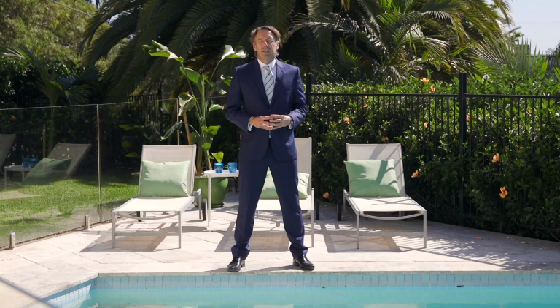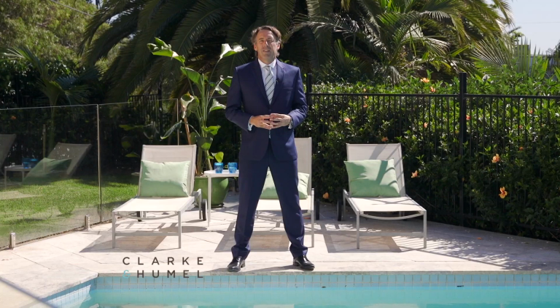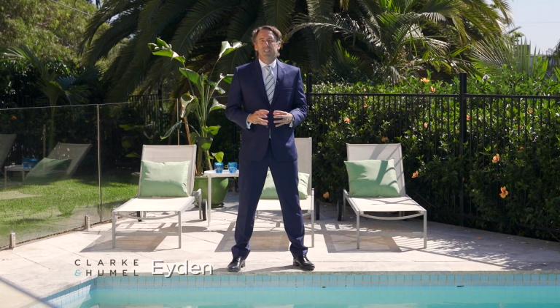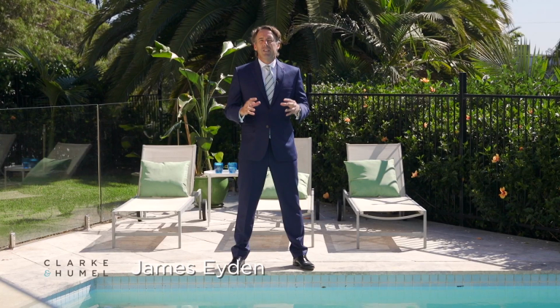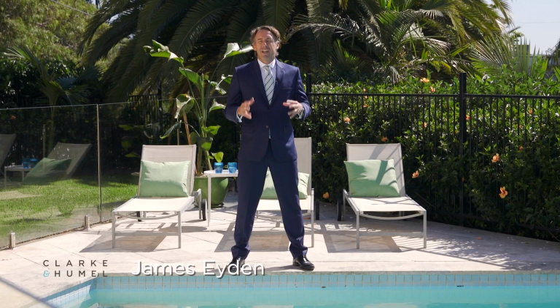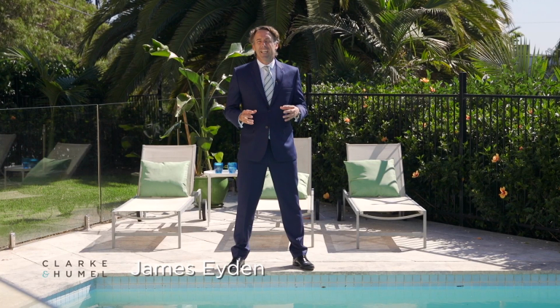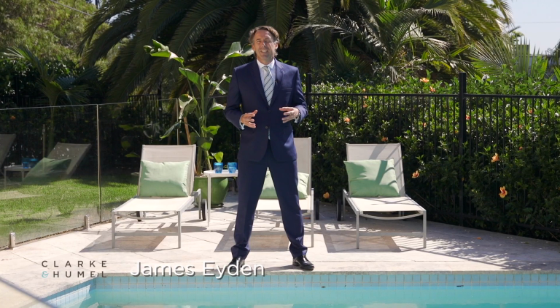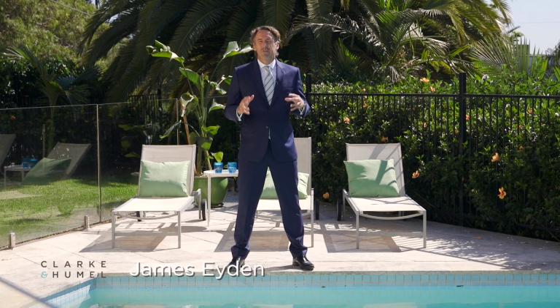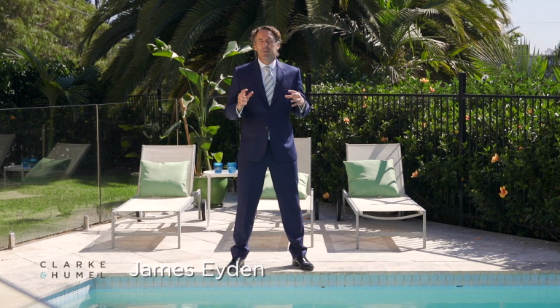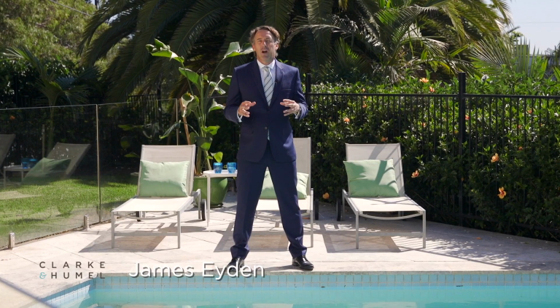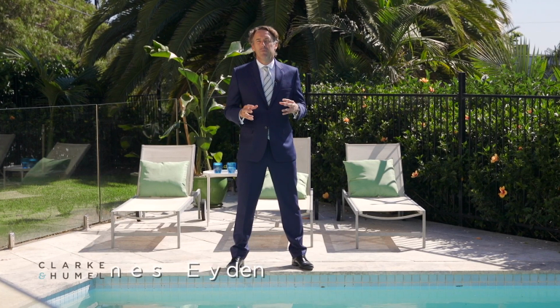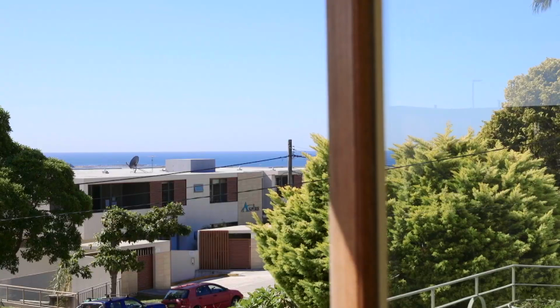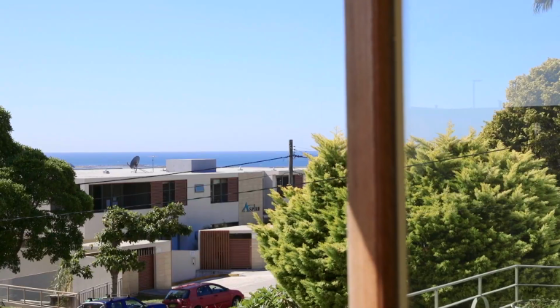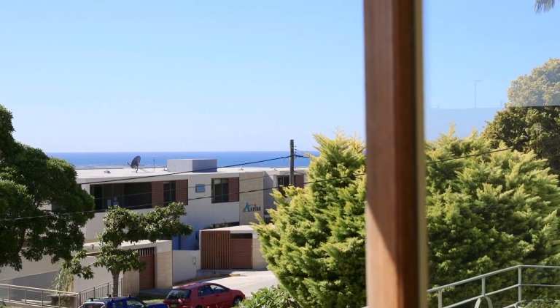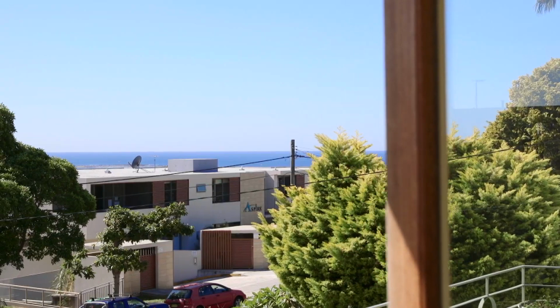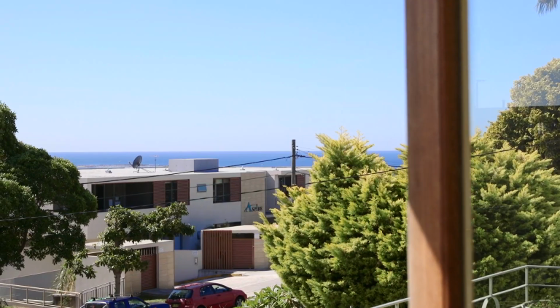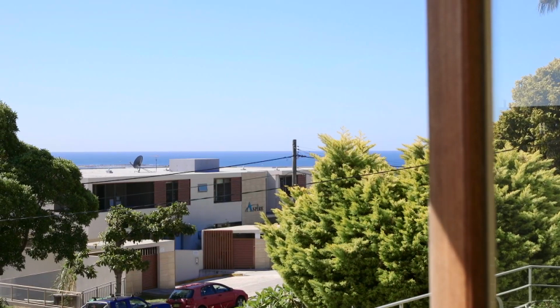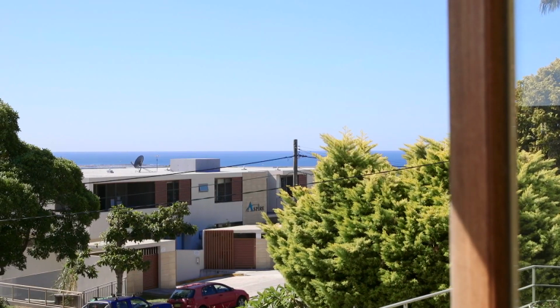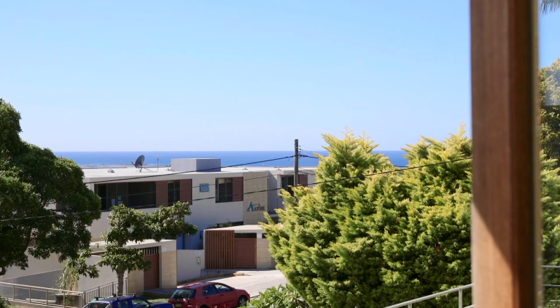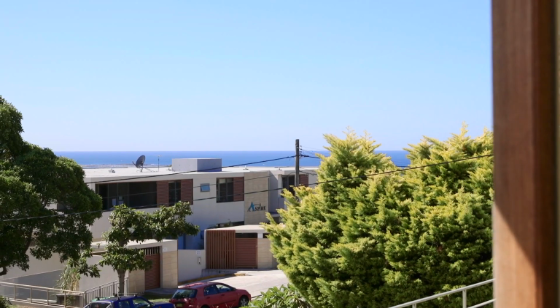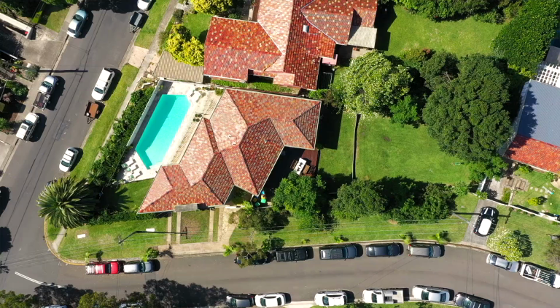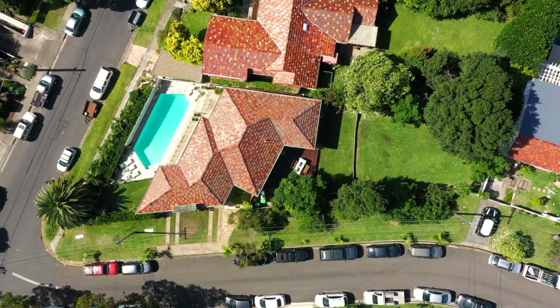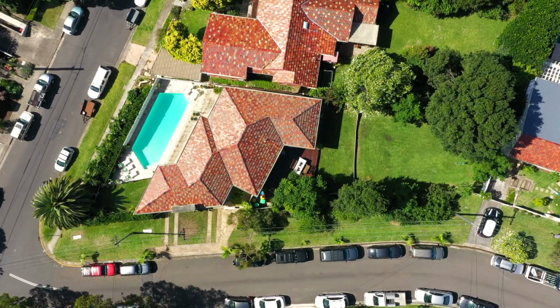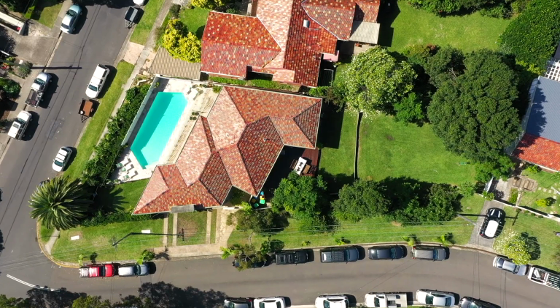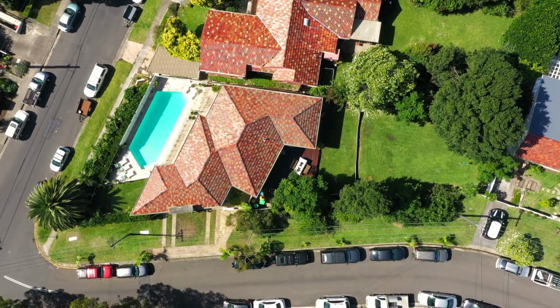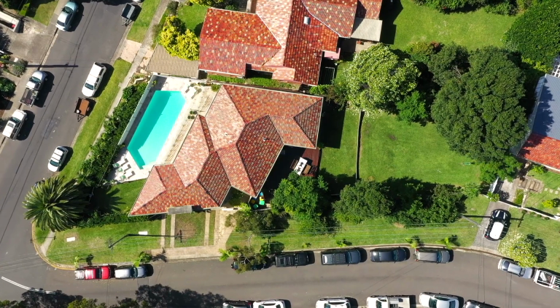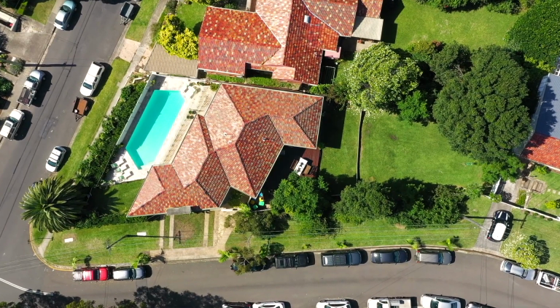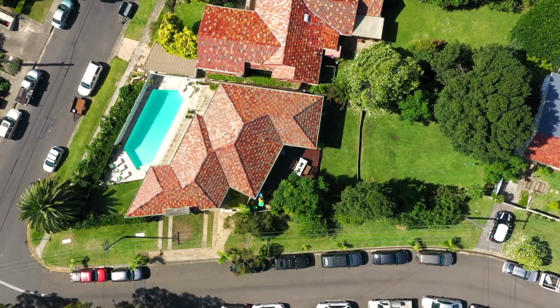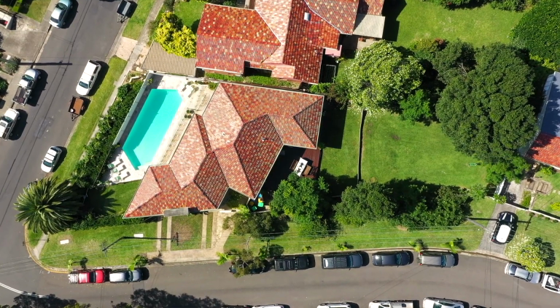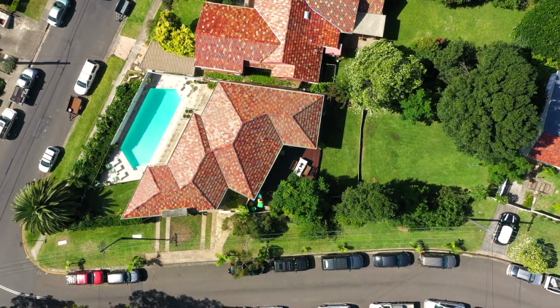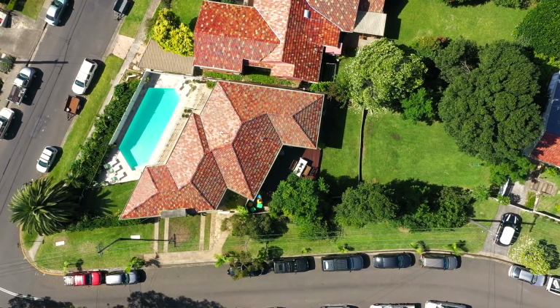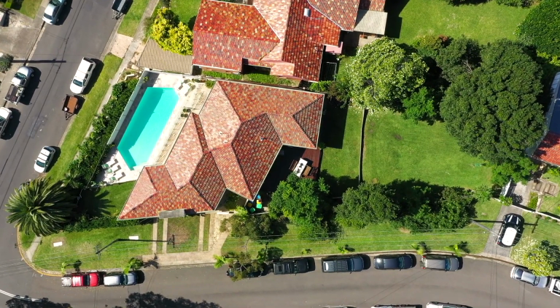This is a fantastic family home with dazzling views to Long Reef and beyond, set on 800 square metres of child-friendly grounds.